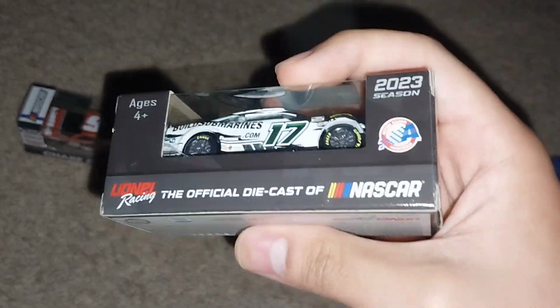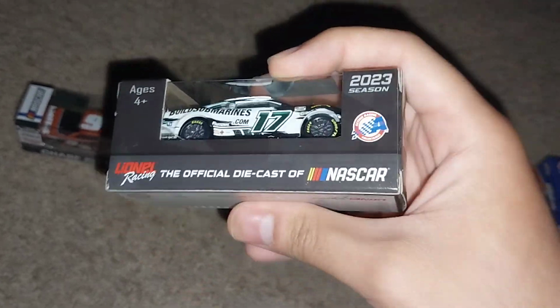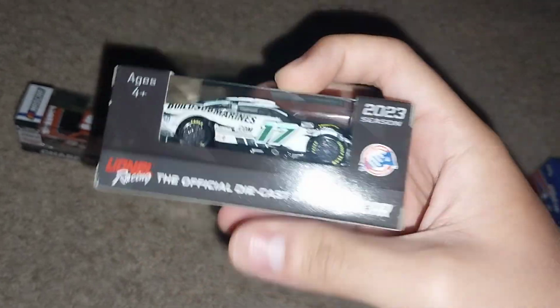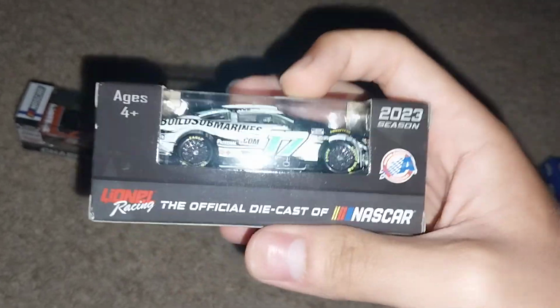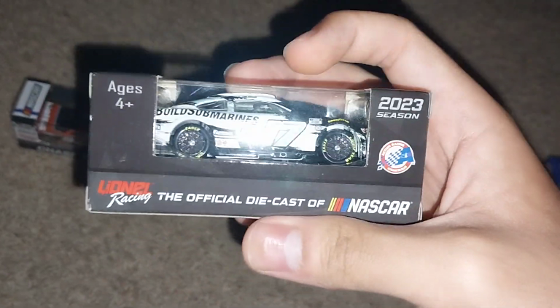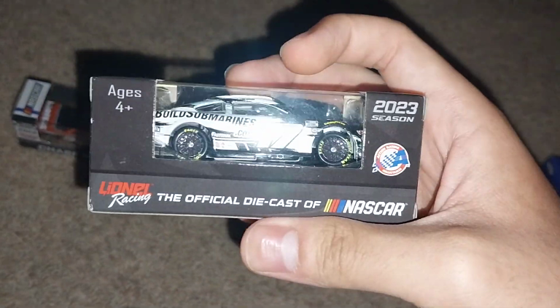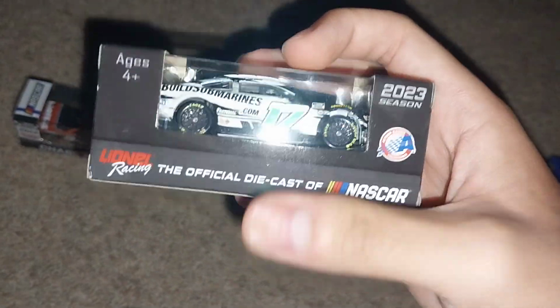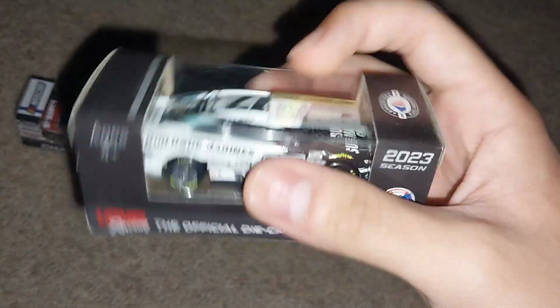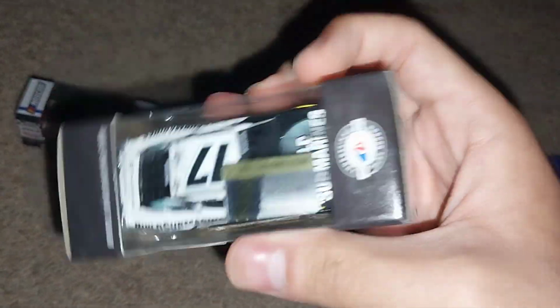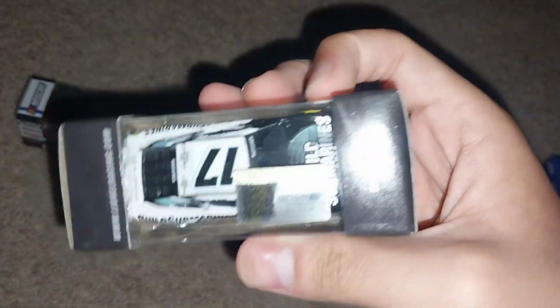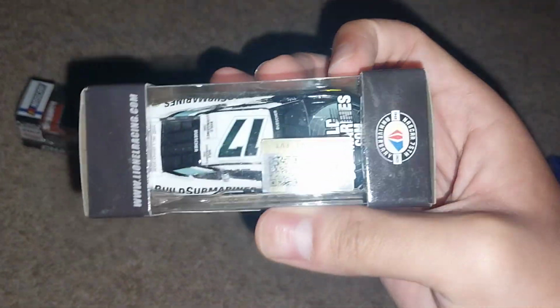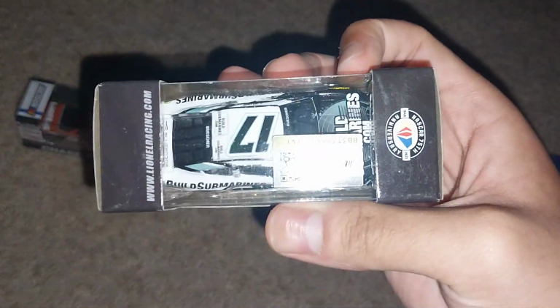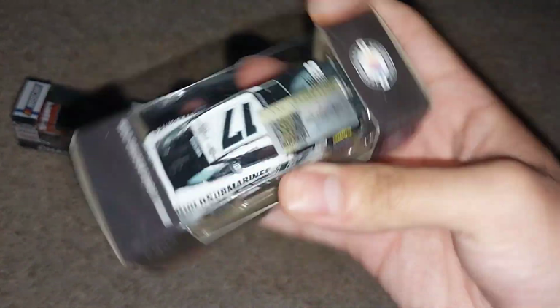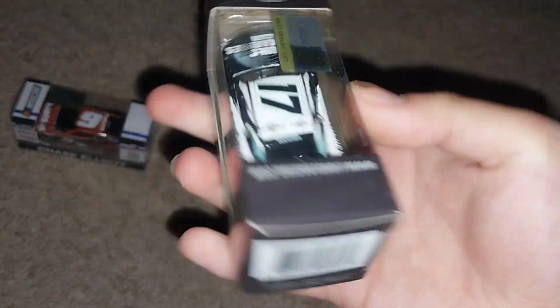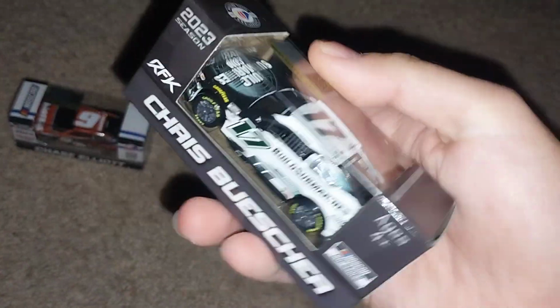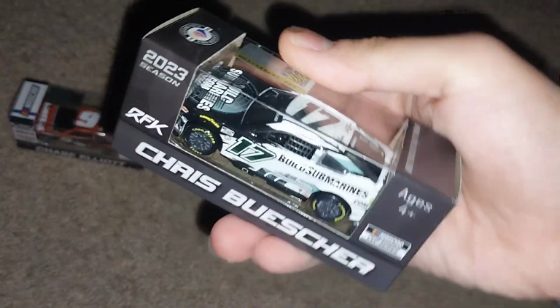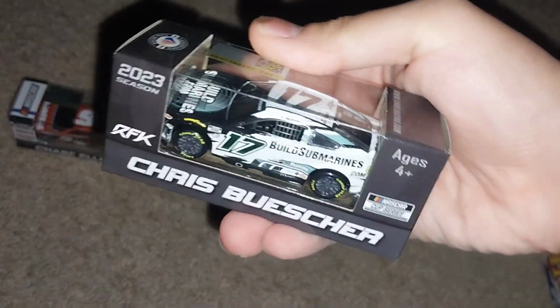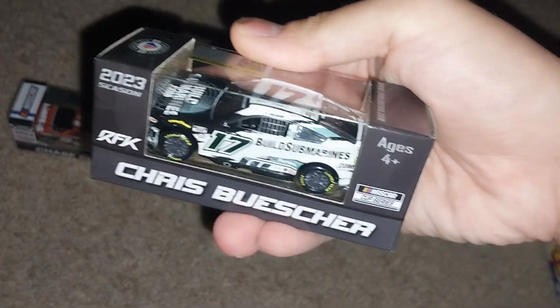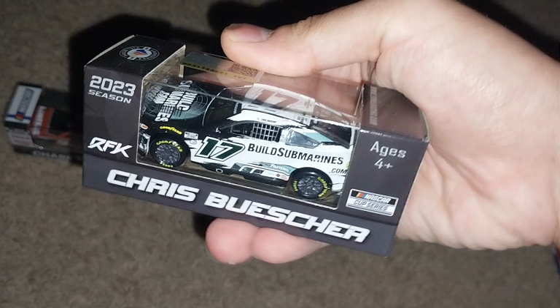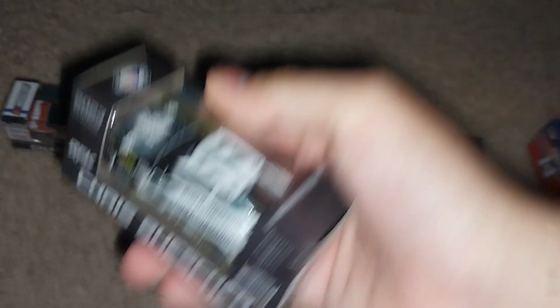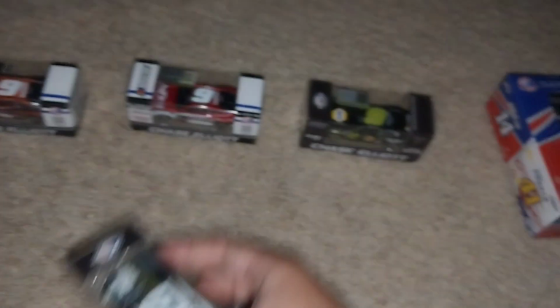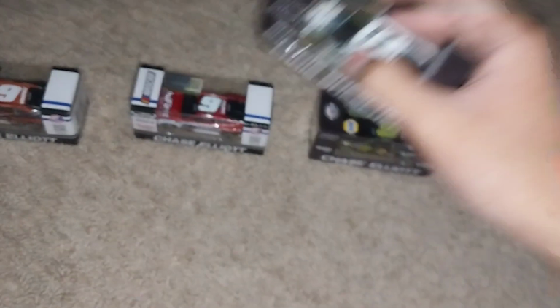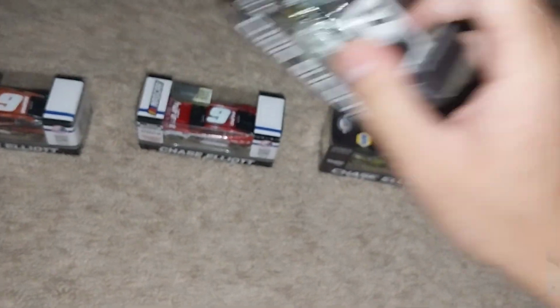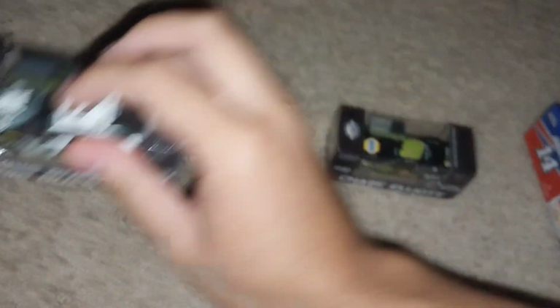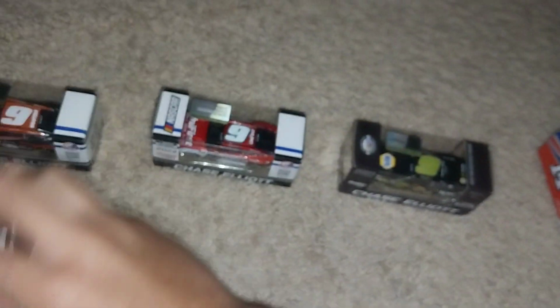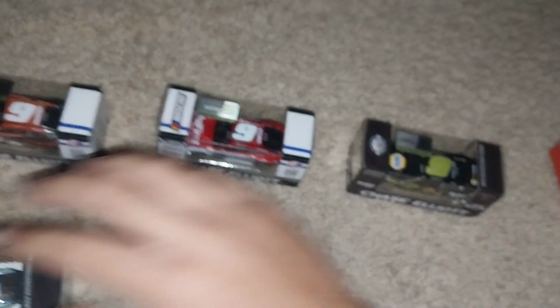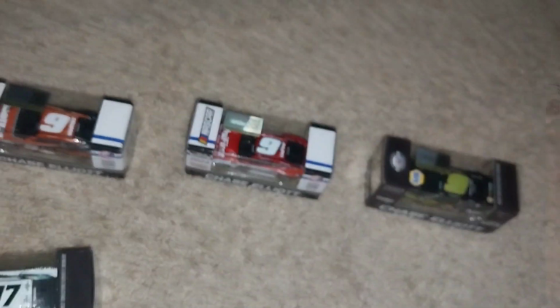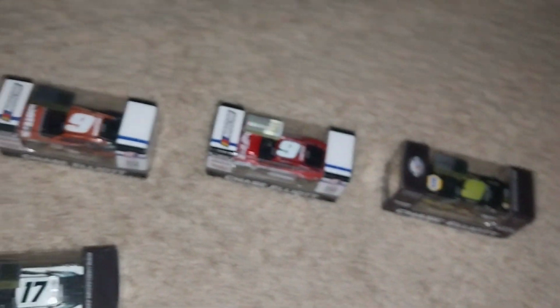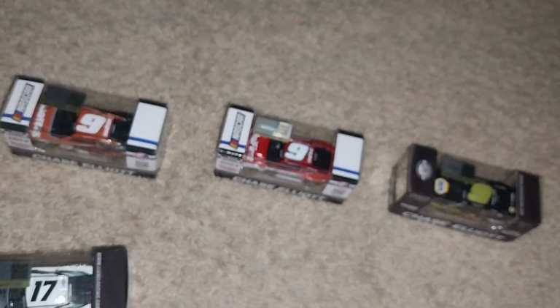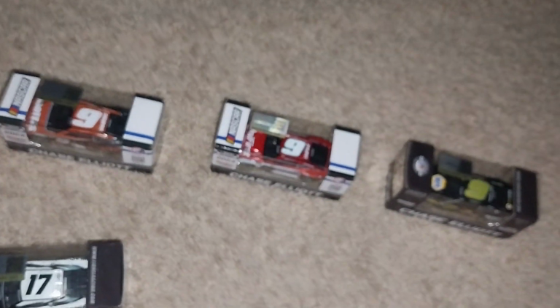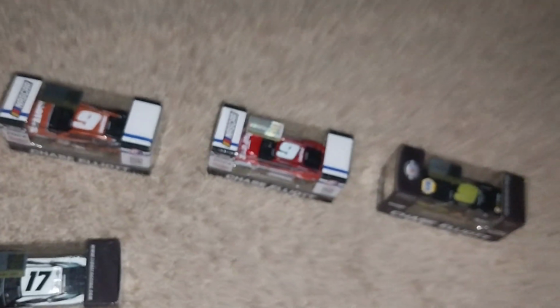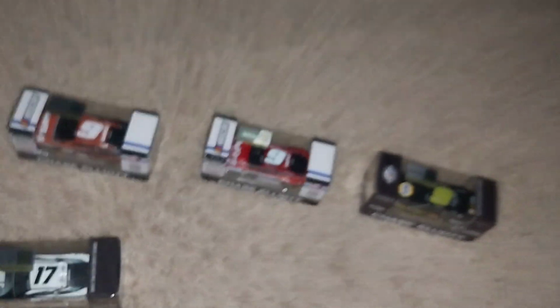Then you have Chris Buescher and his Build Submarines car. This is a really random car but it came in as well, so you've got that one.